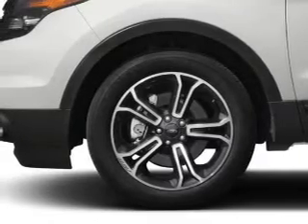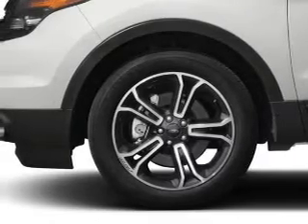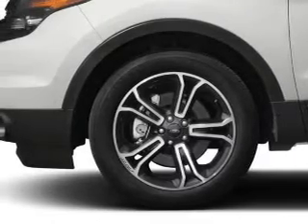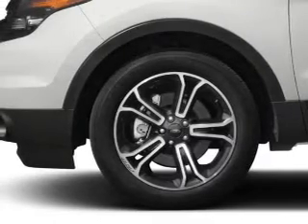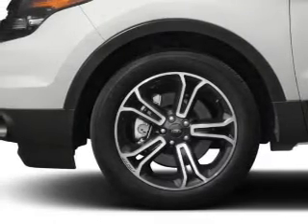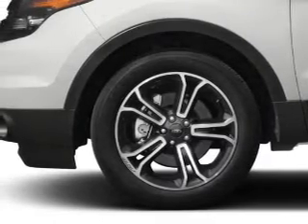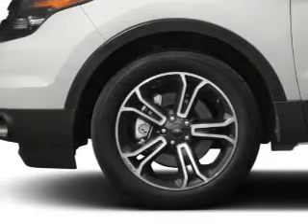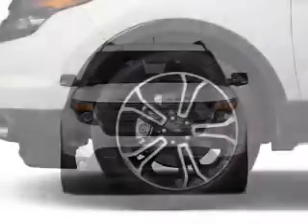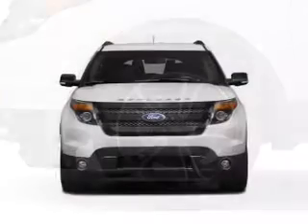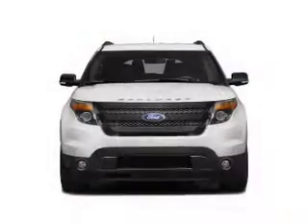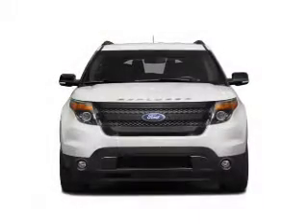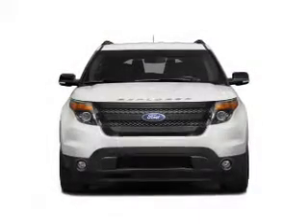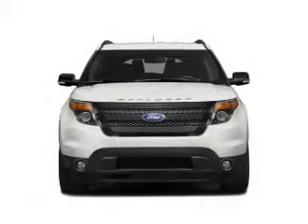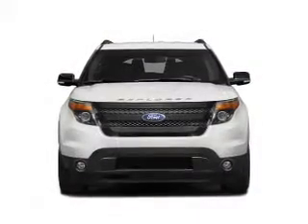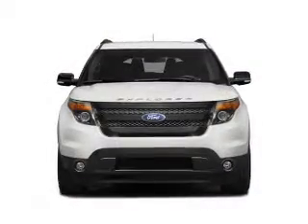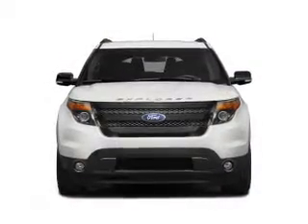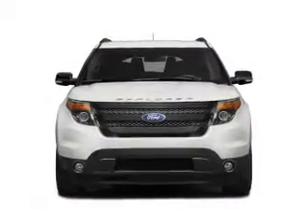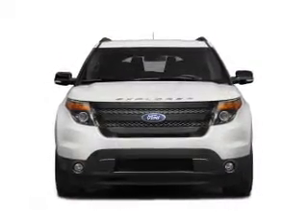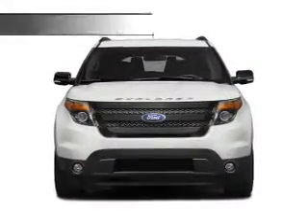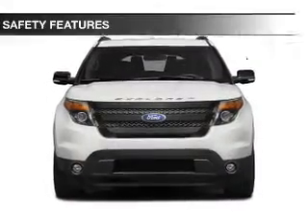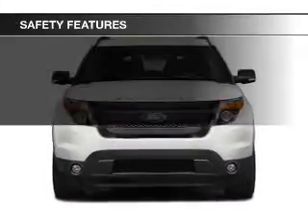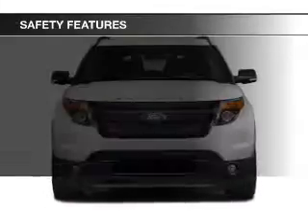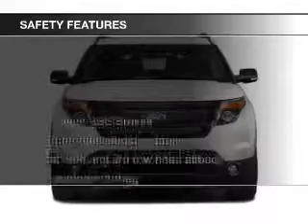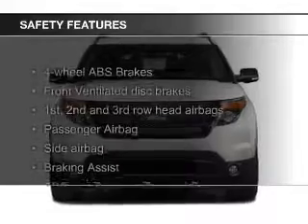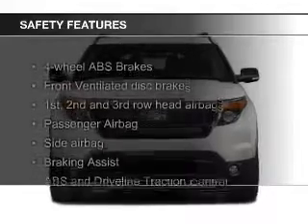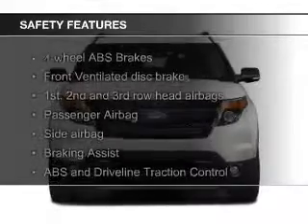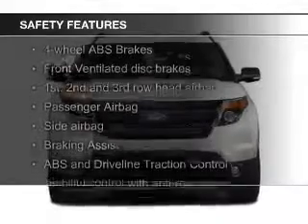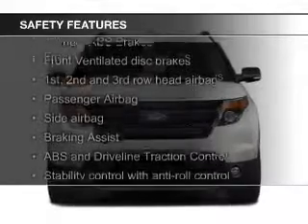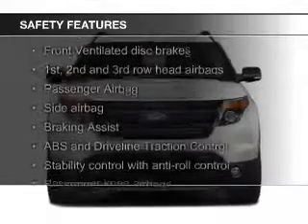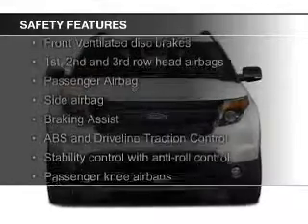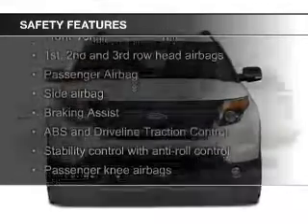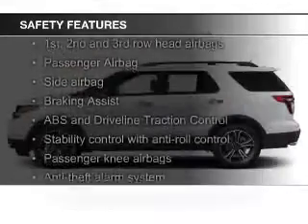Additional features include a trailer hitch, a premium sound system, and premium rims.